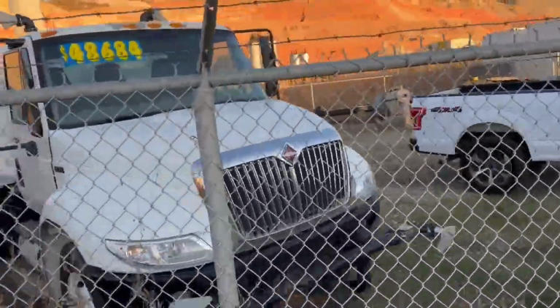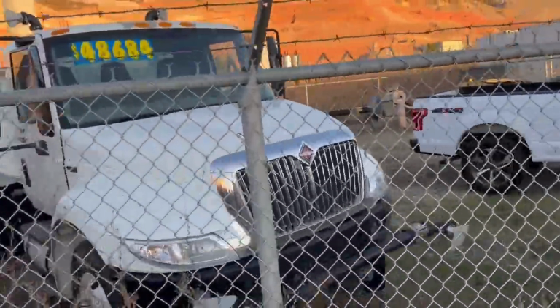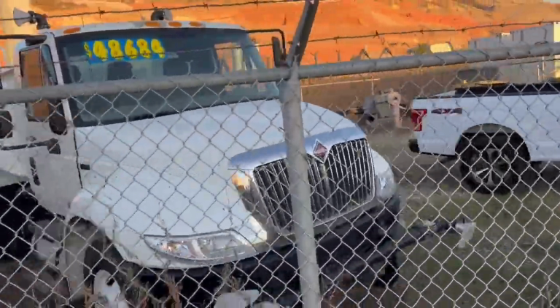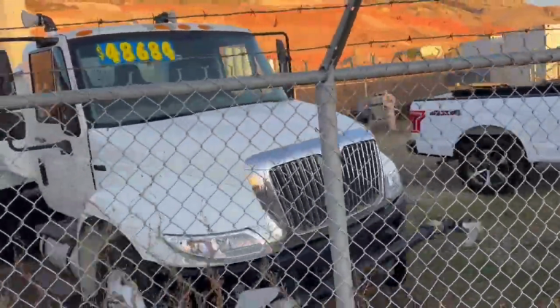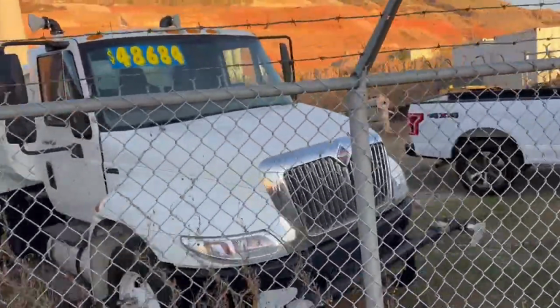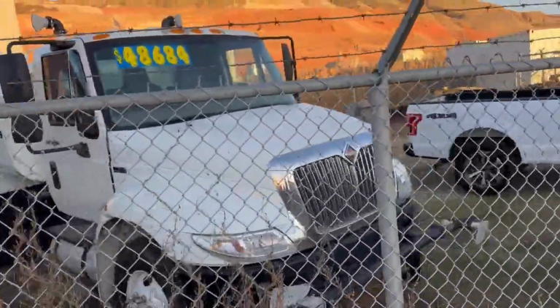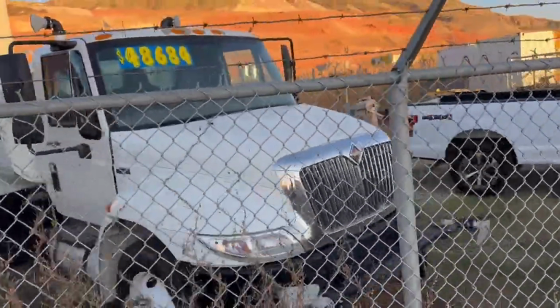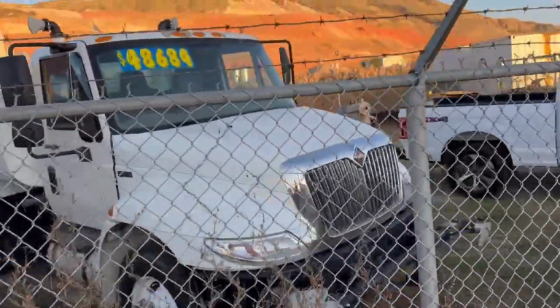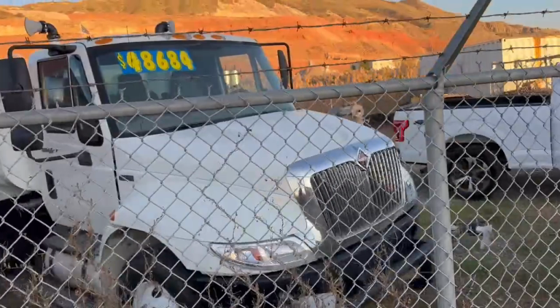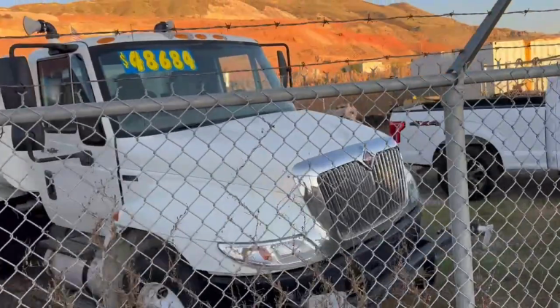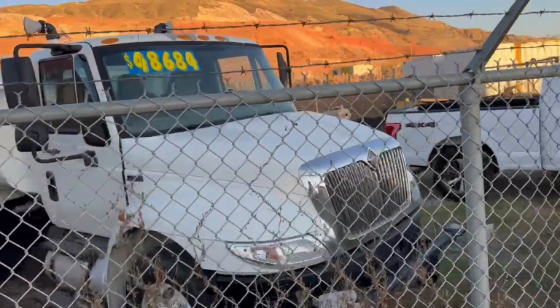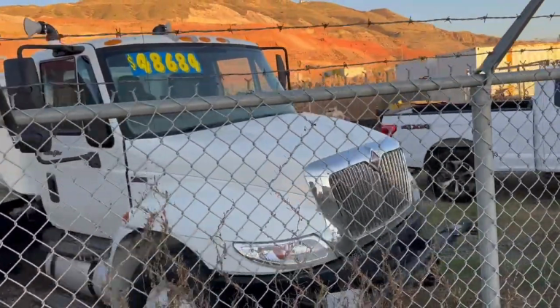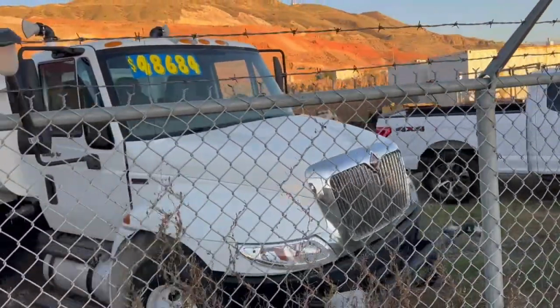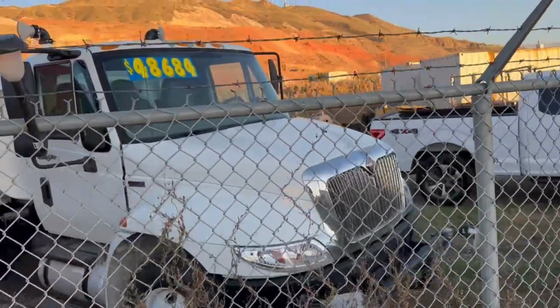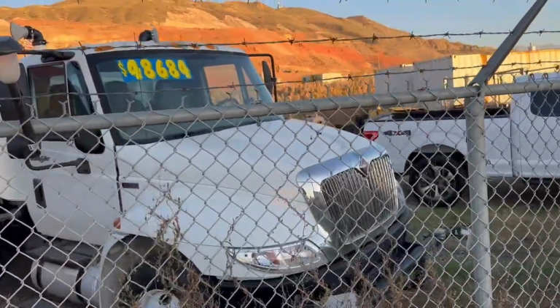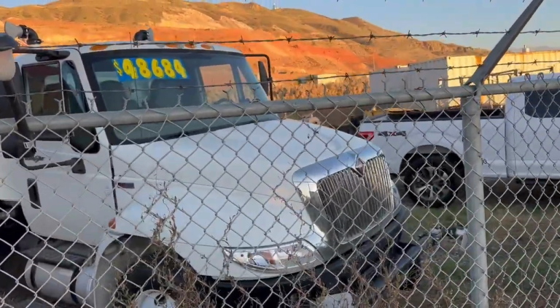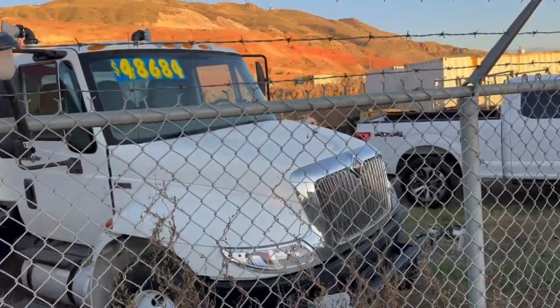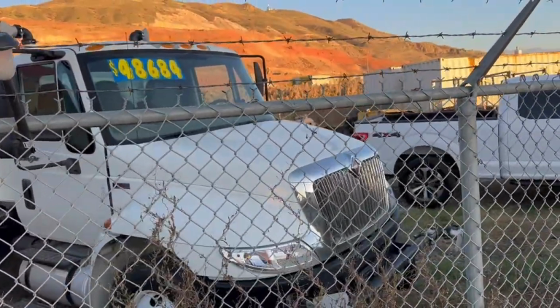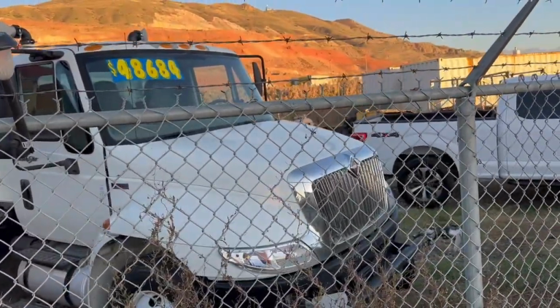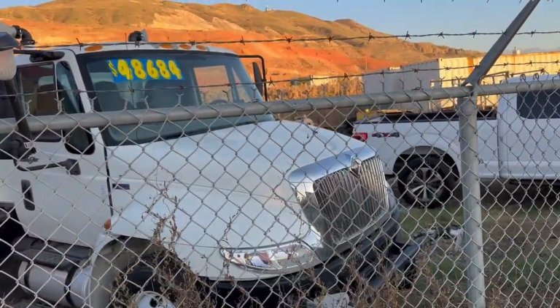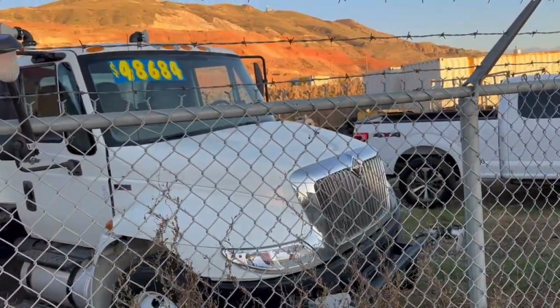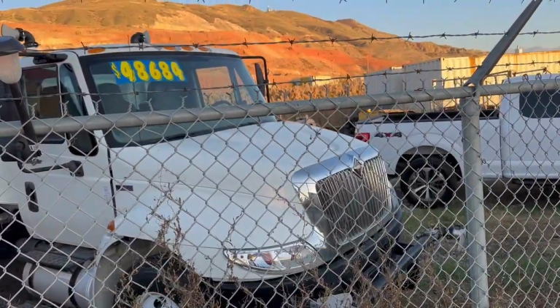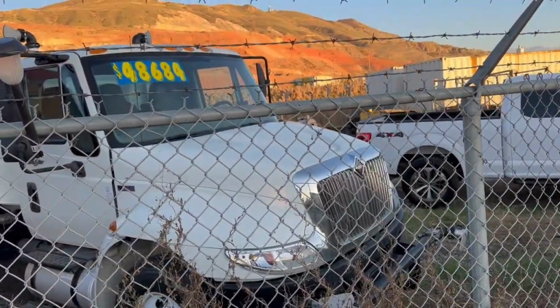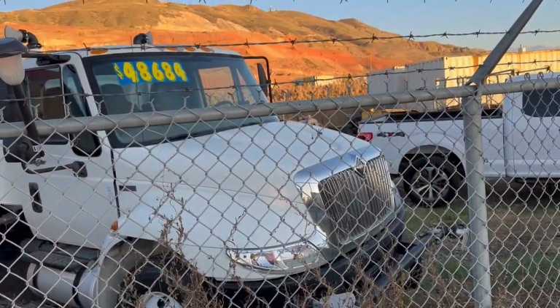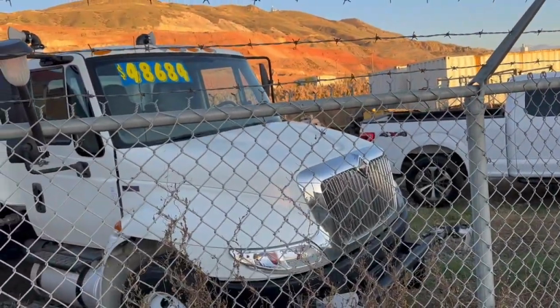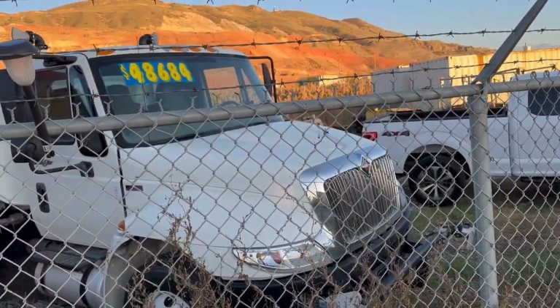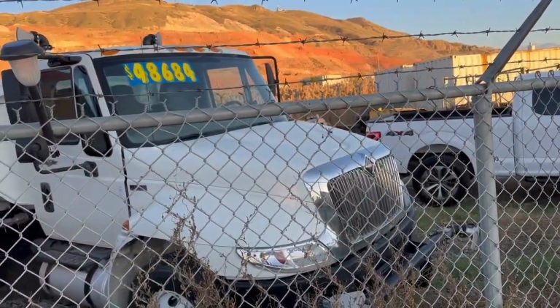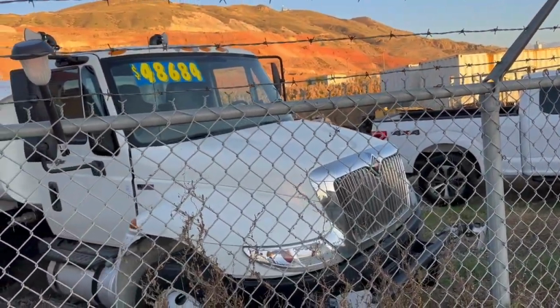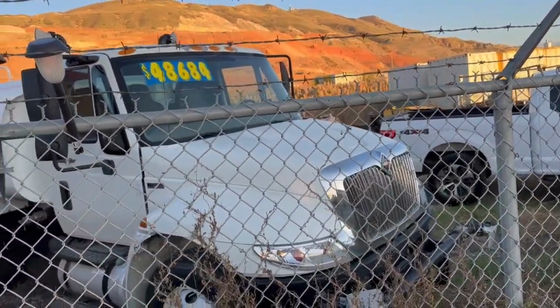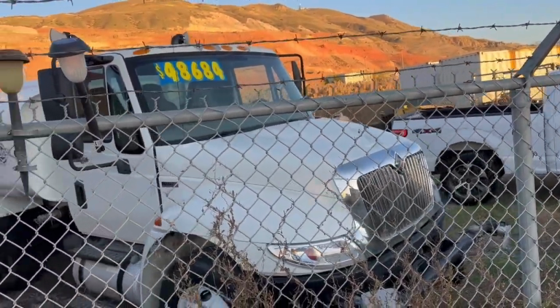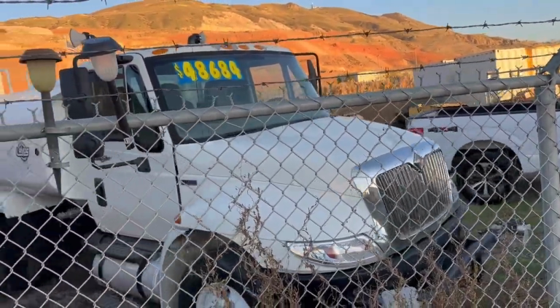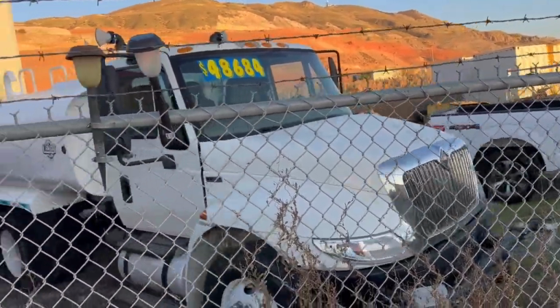2,000 gallon, six spray bar international water truck. Just reduced.